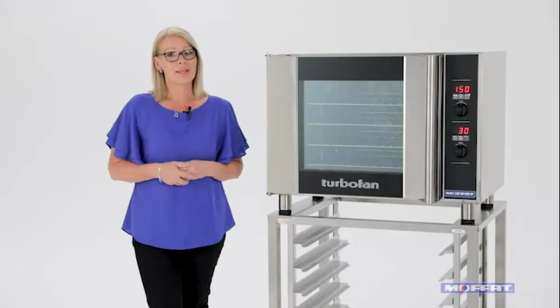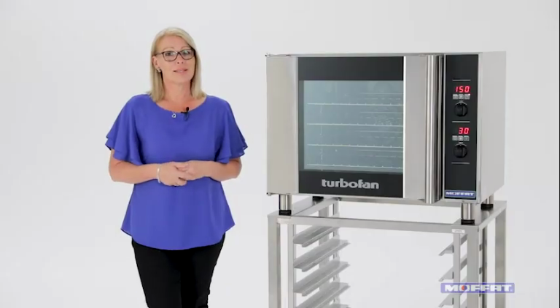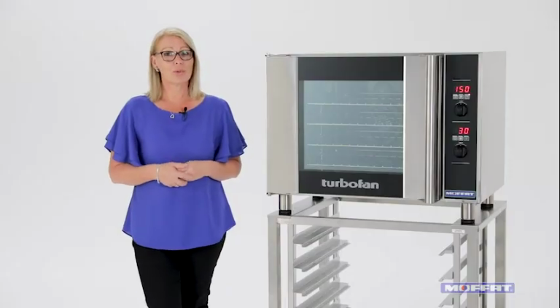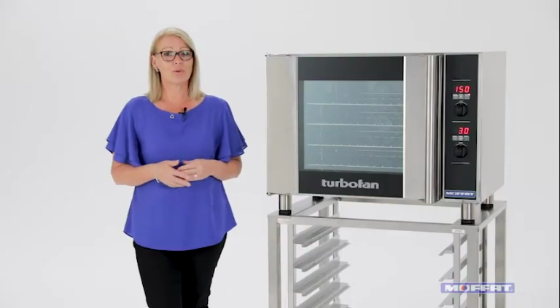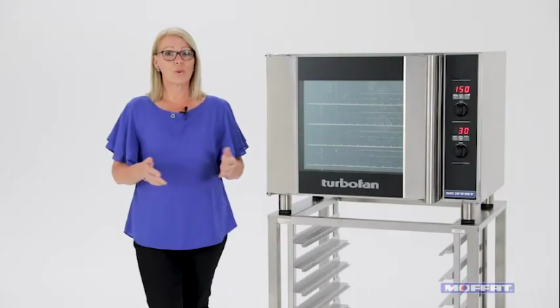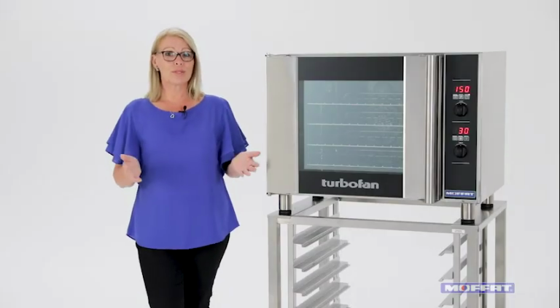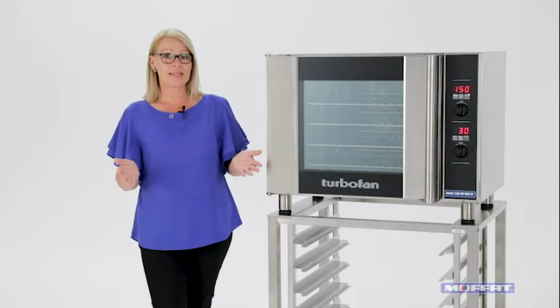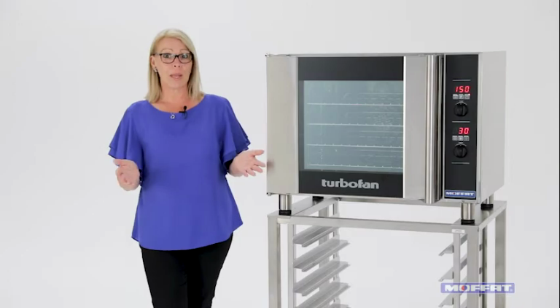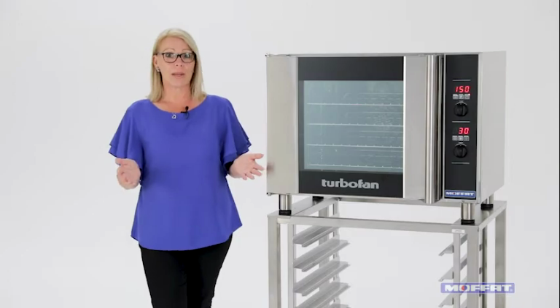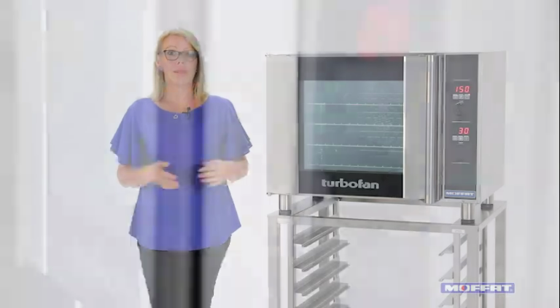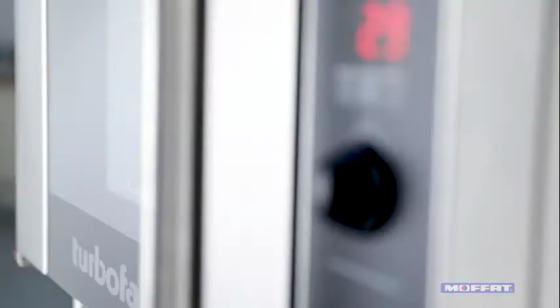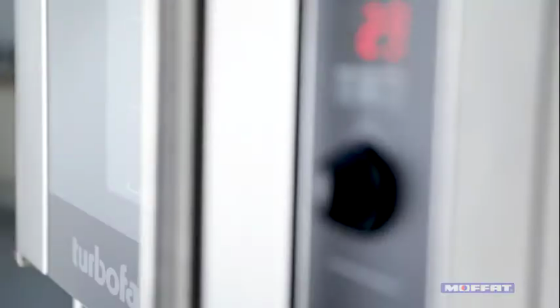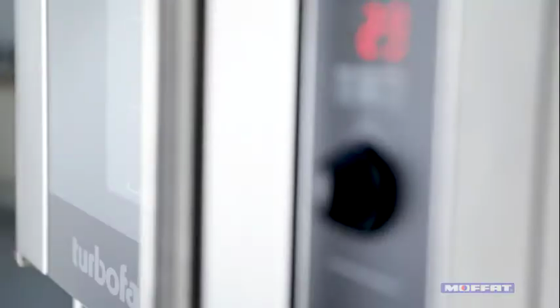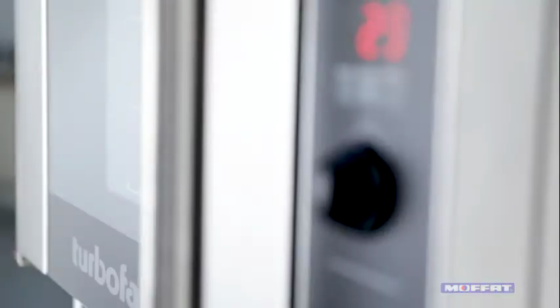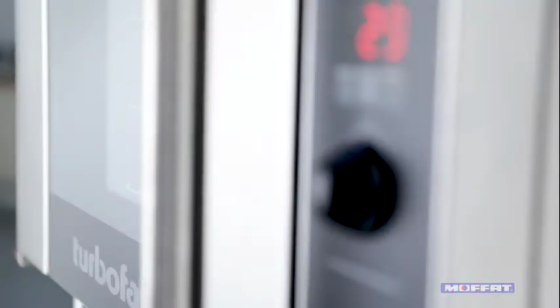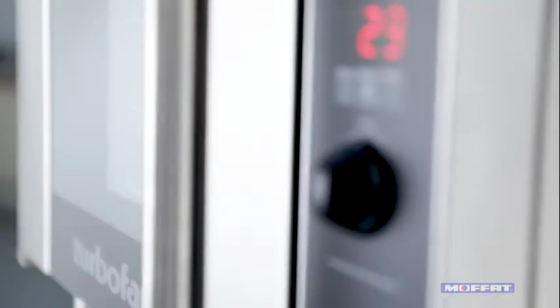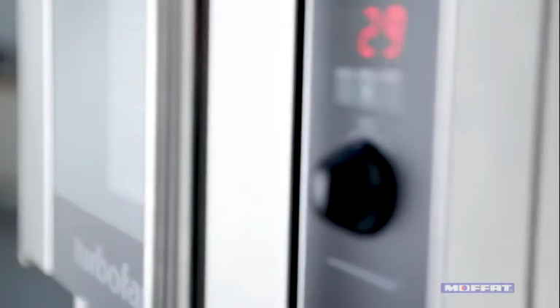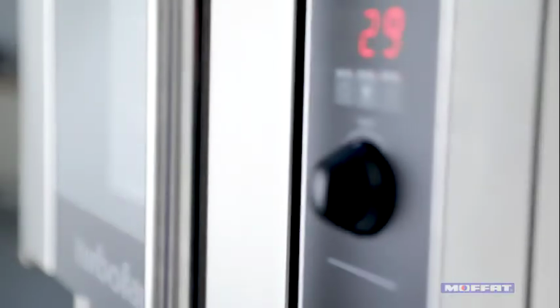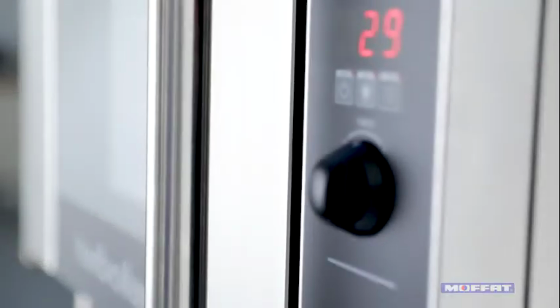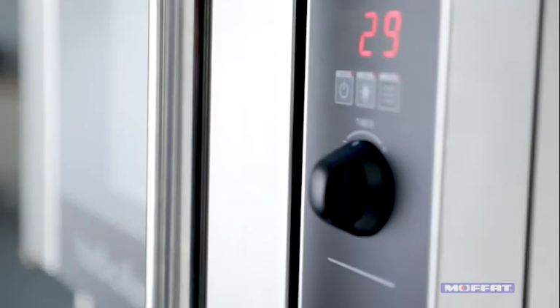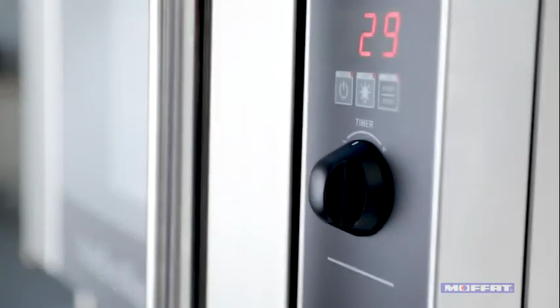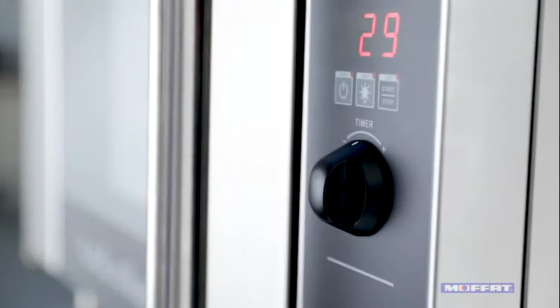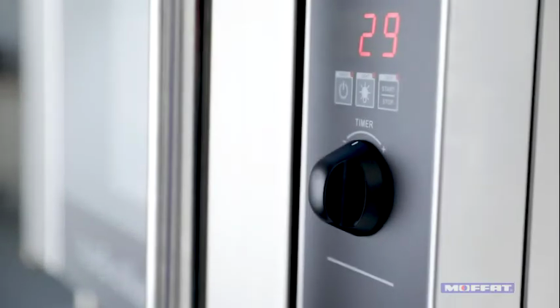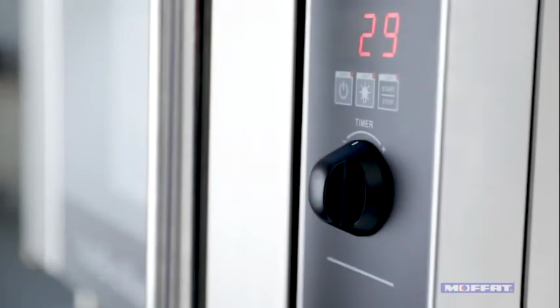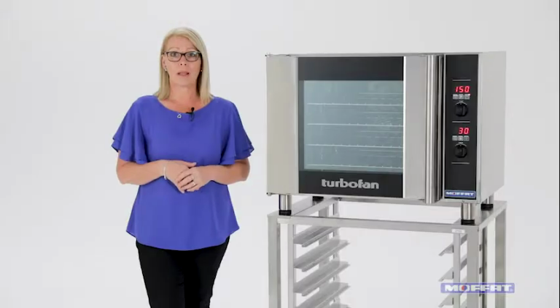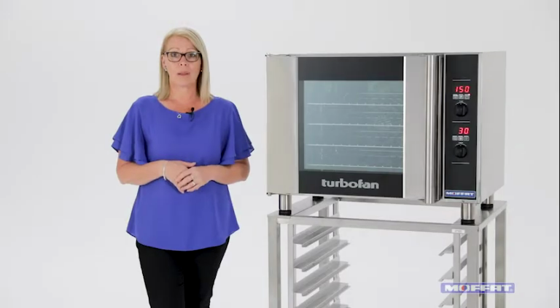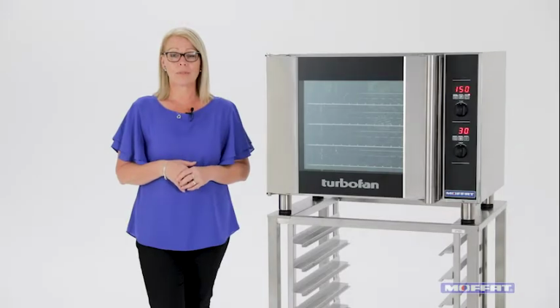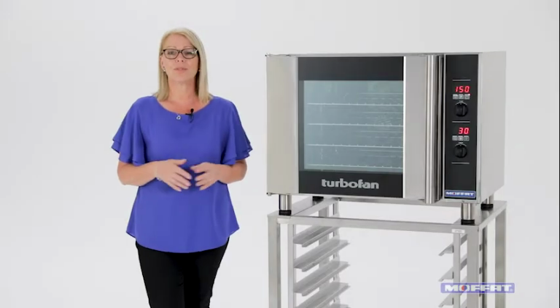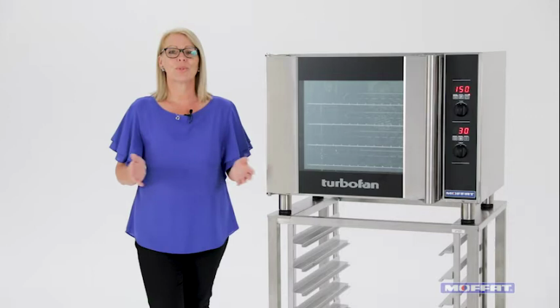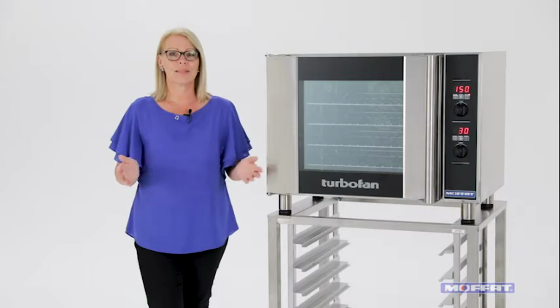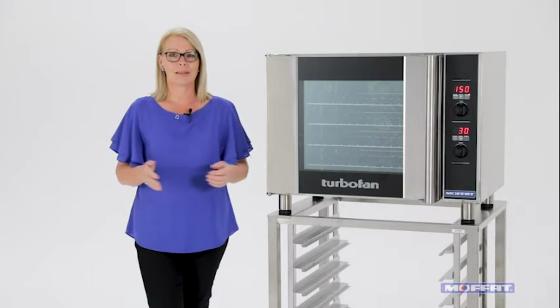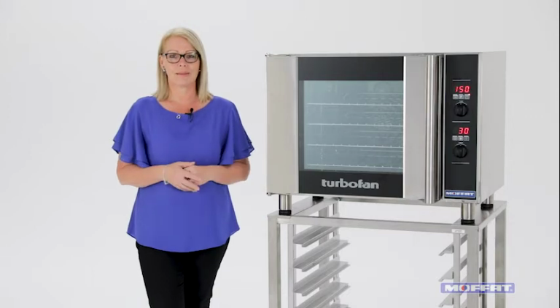It's suitable for all size catering — school canteens, cafes, bistros, pubs and clubs. The choice is endless.